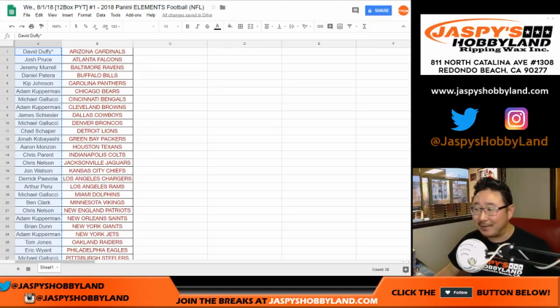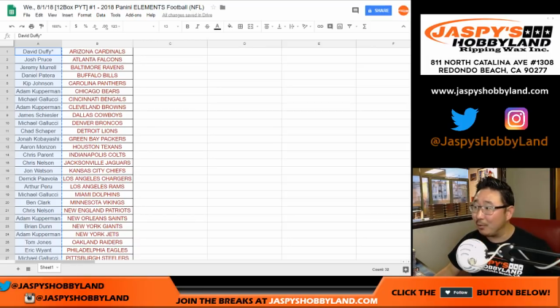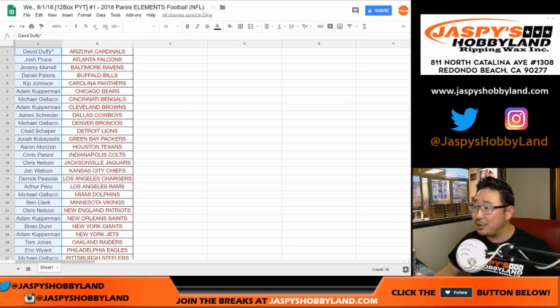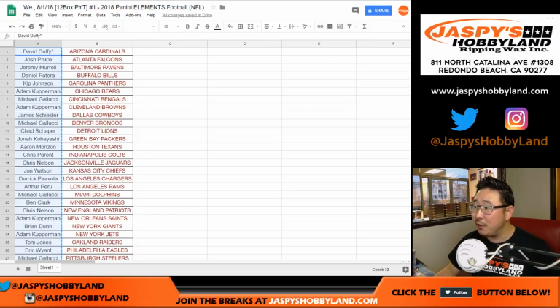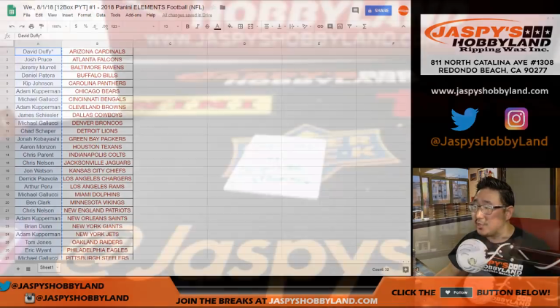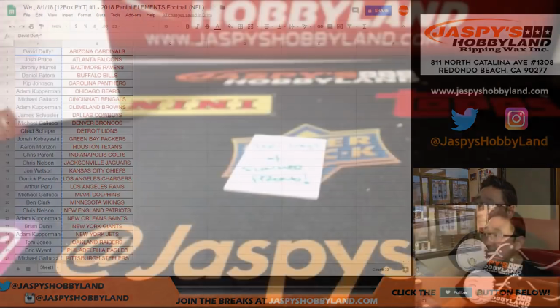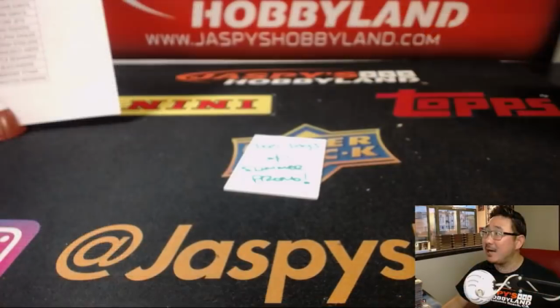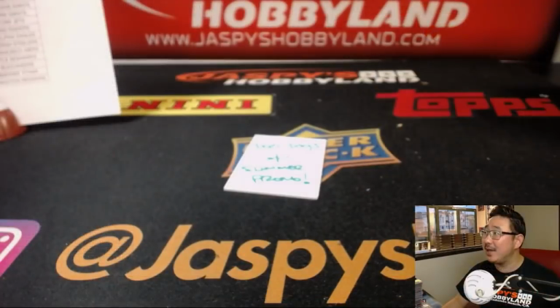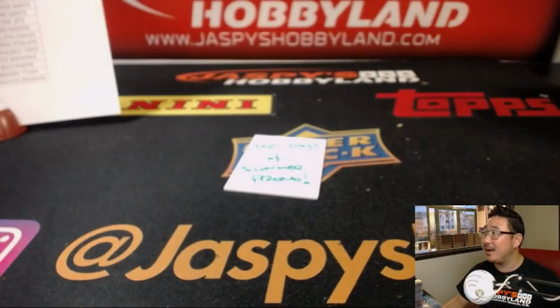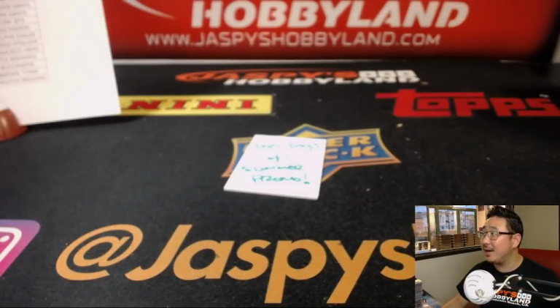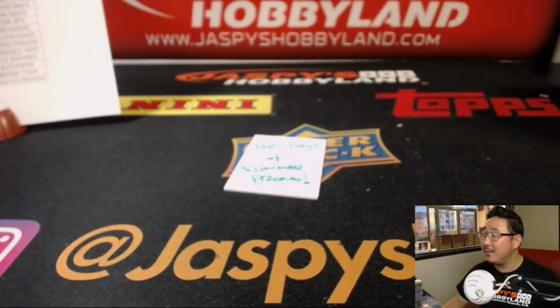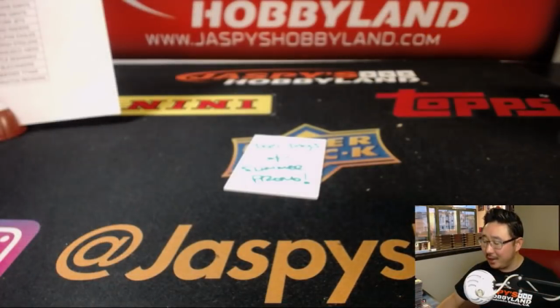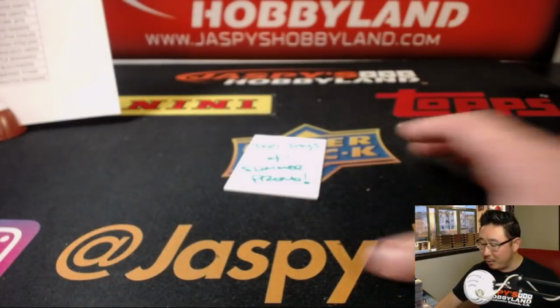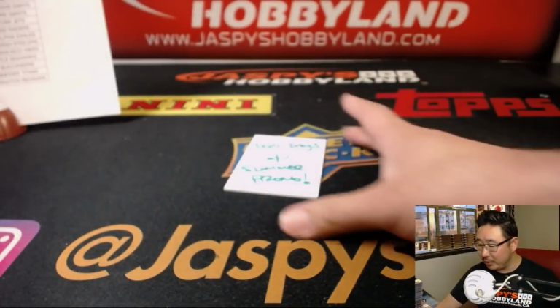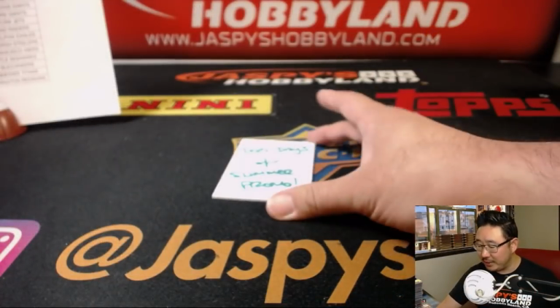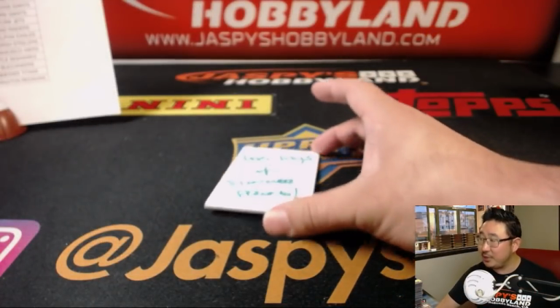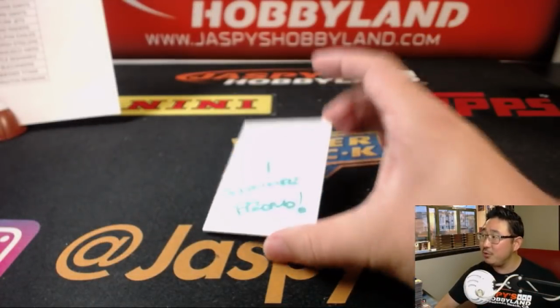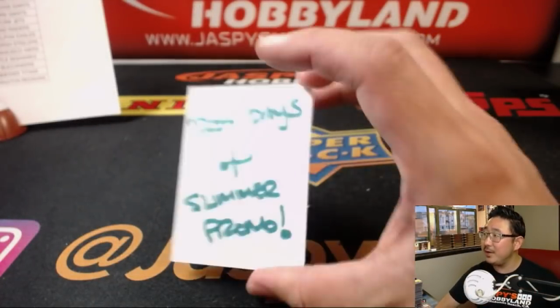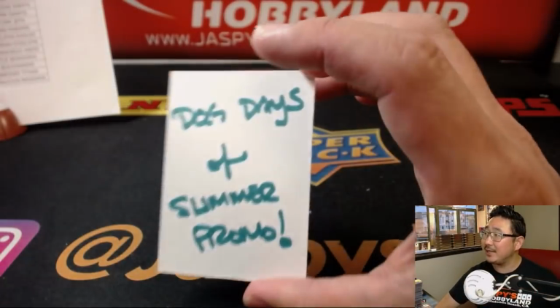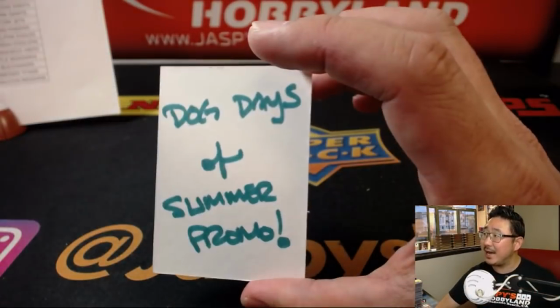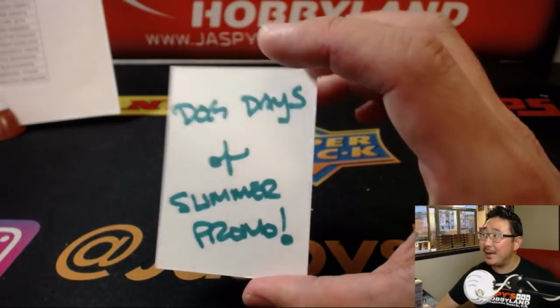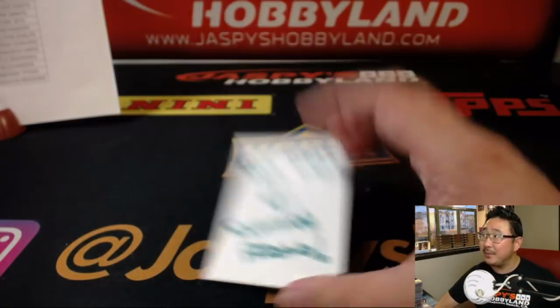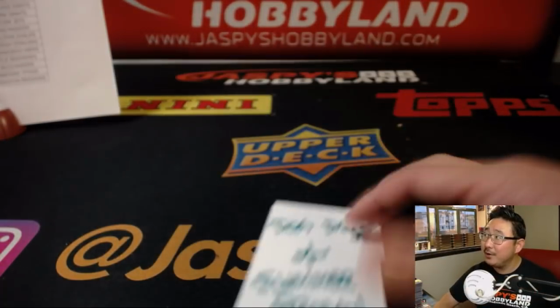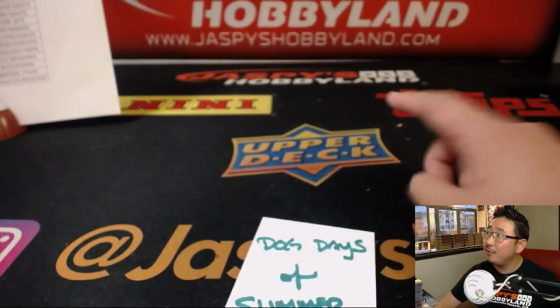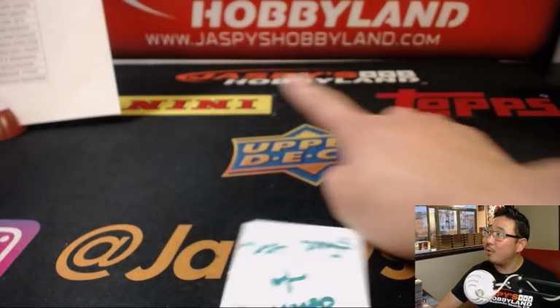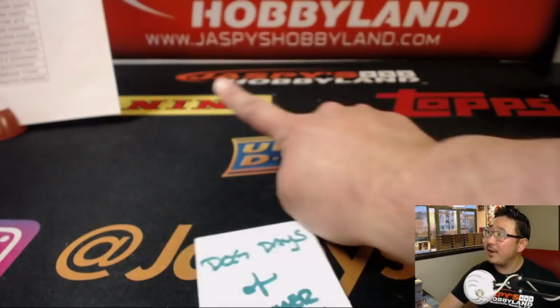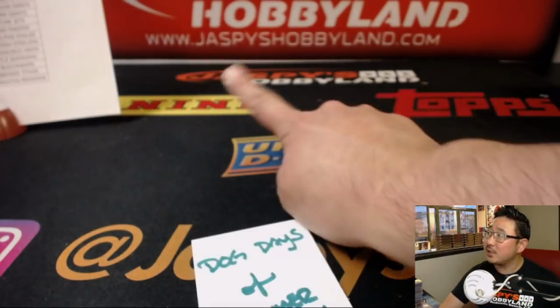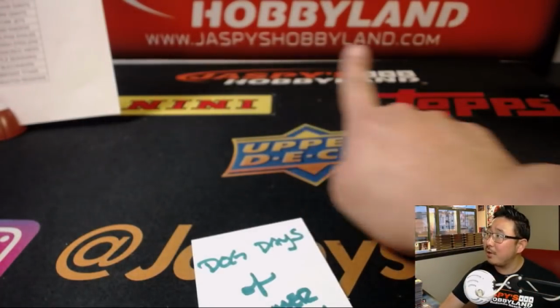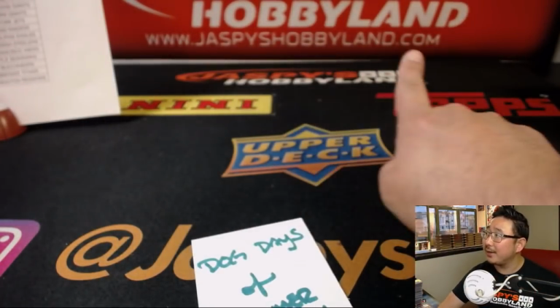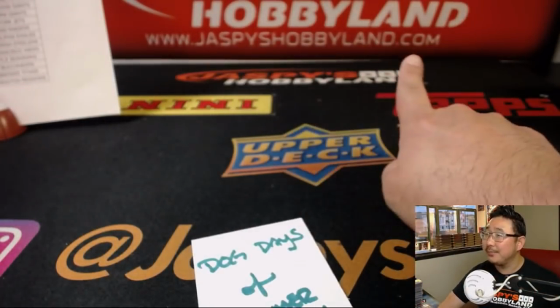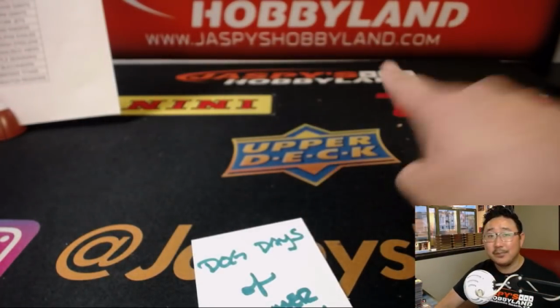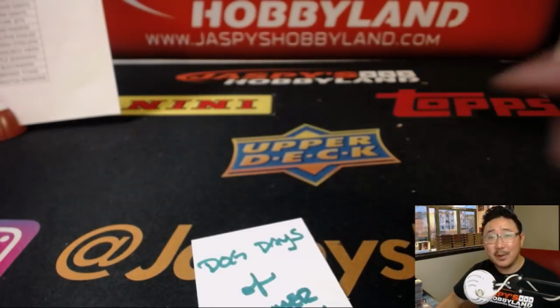Thanks everyone. Joe for jazbeeshobbyland.com. We'll see you next time for the next break. Bye-bye.